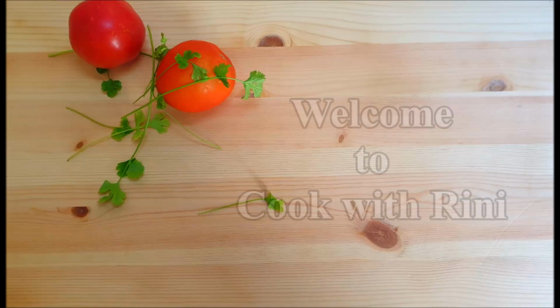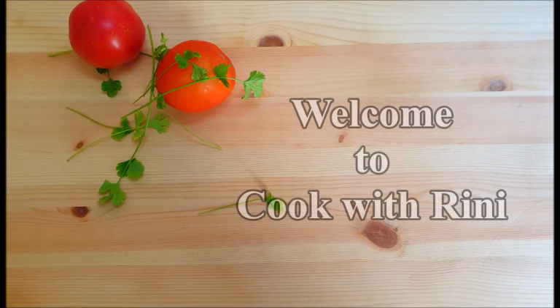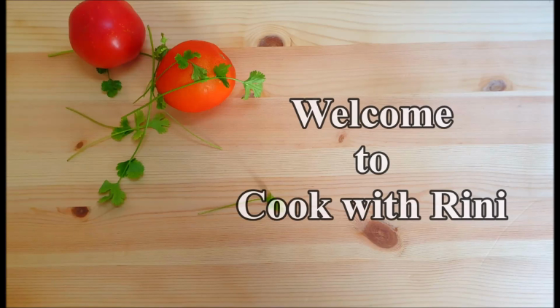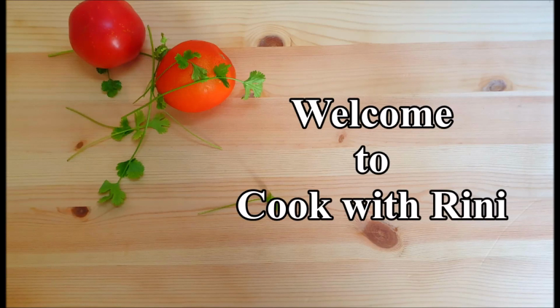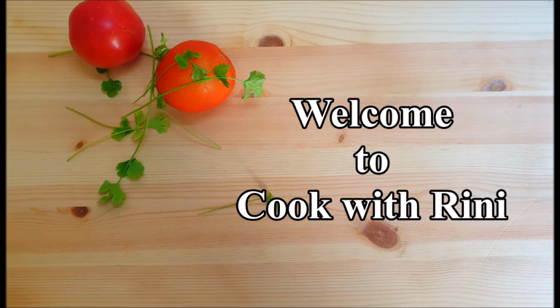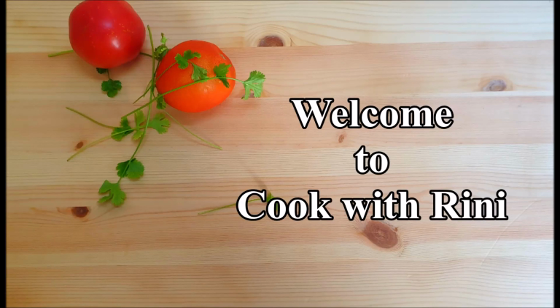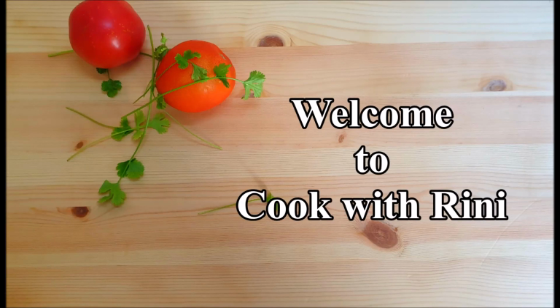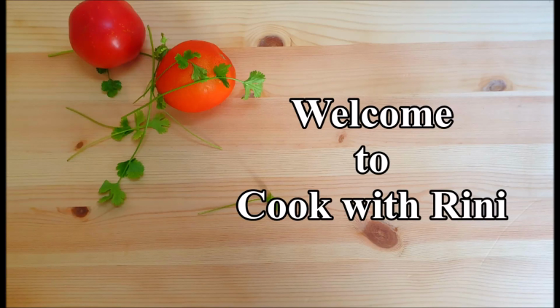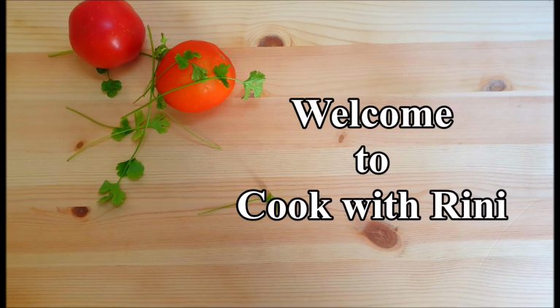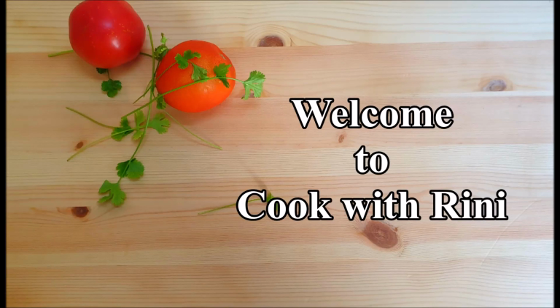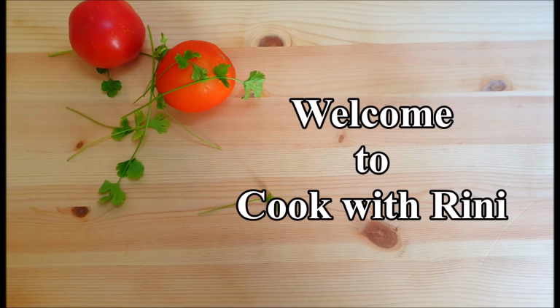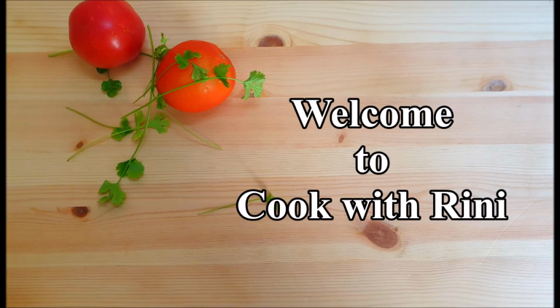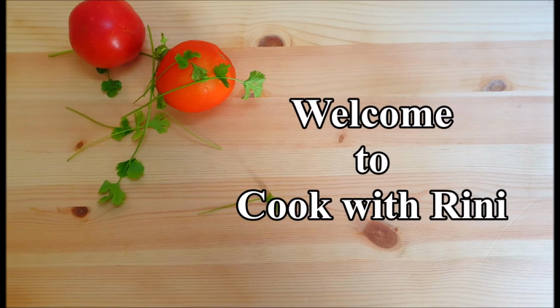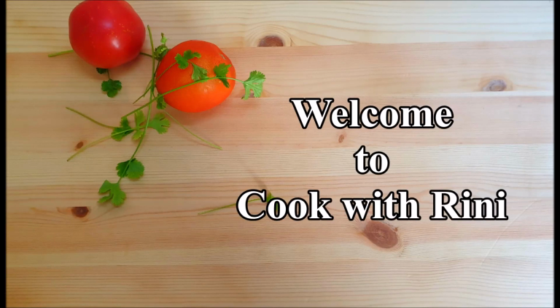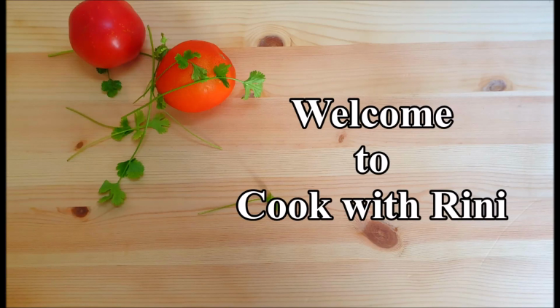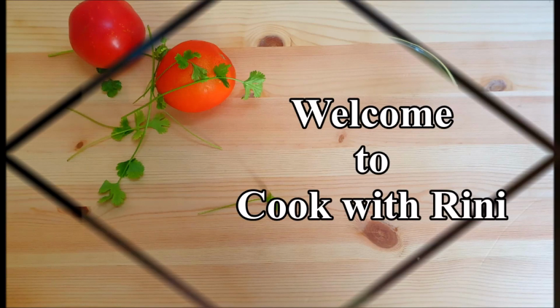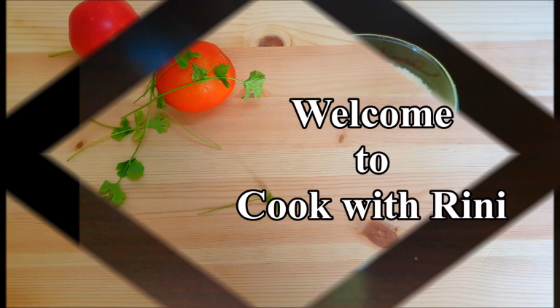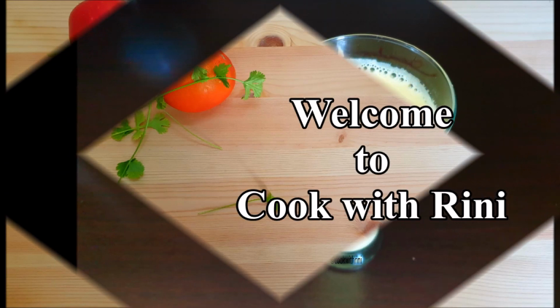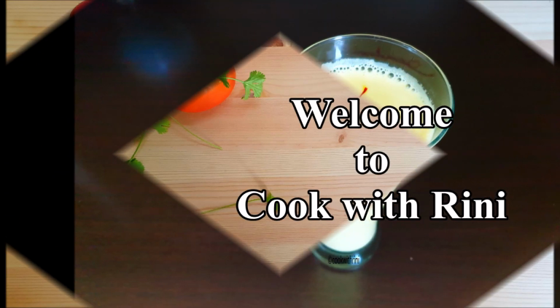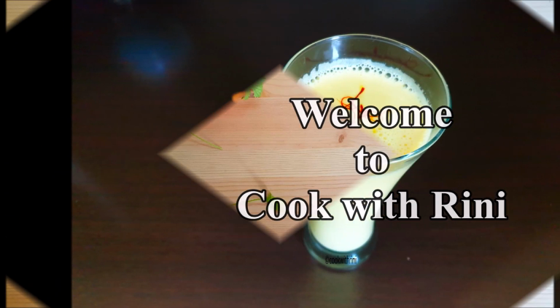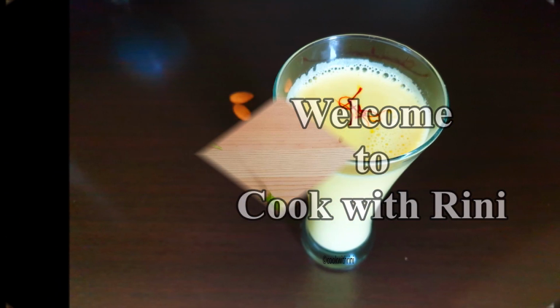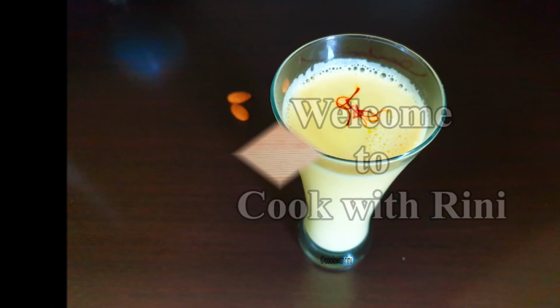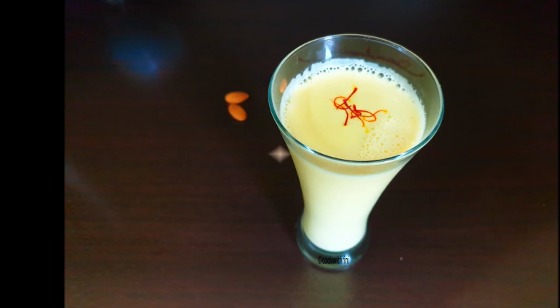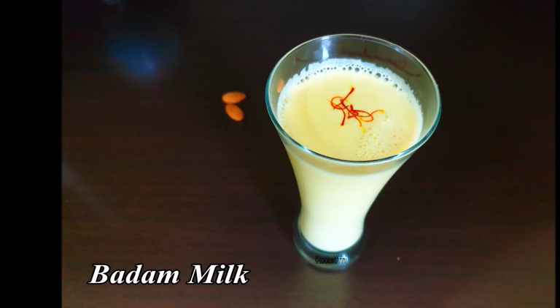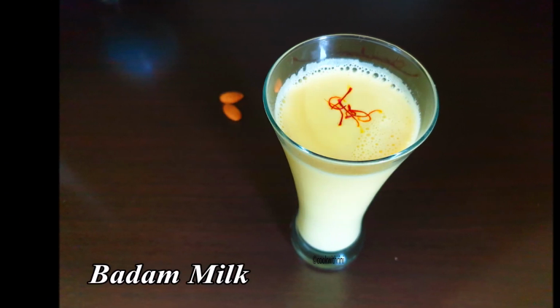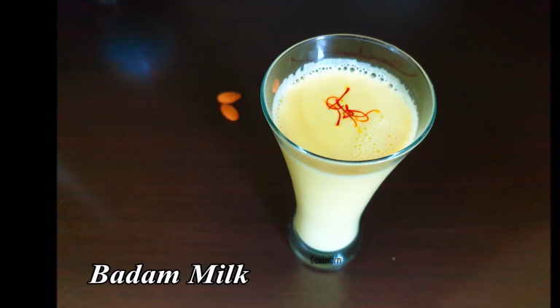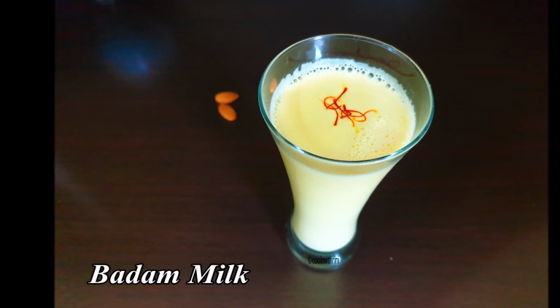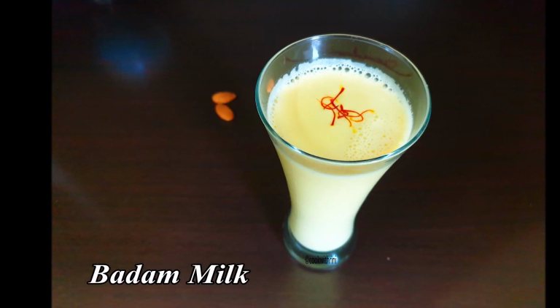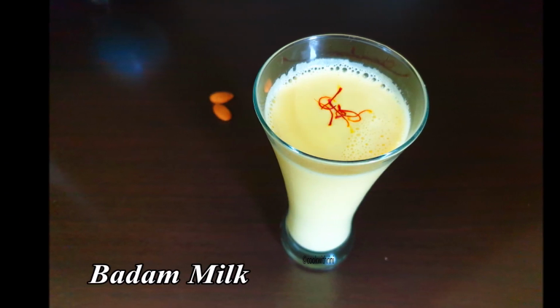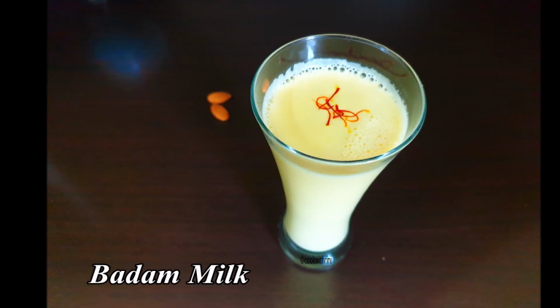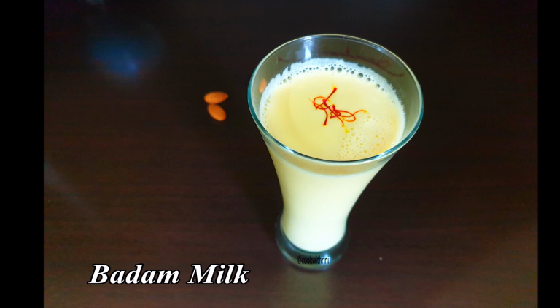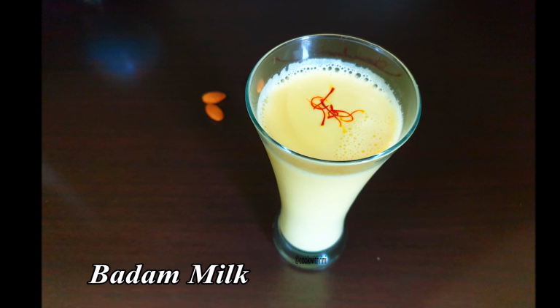Welcome everyone, welcome to Kukutrinil. Today I am going to share a recipe for healthy yayat.